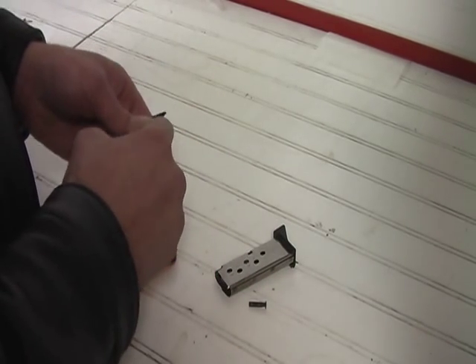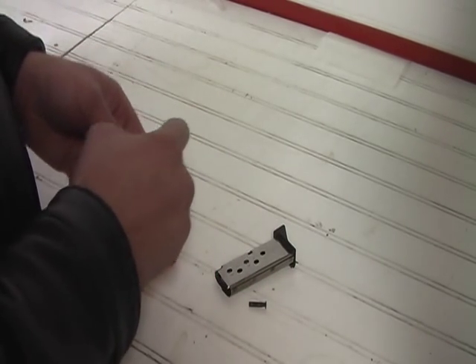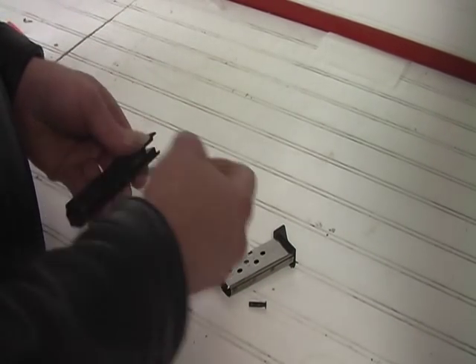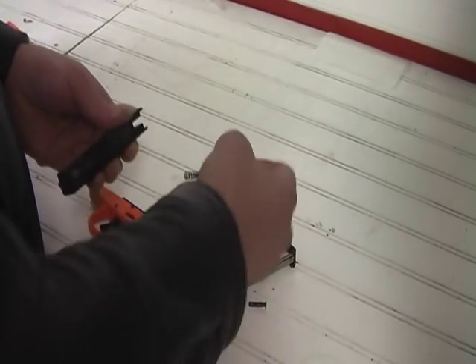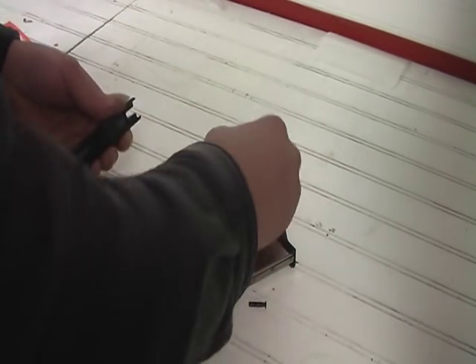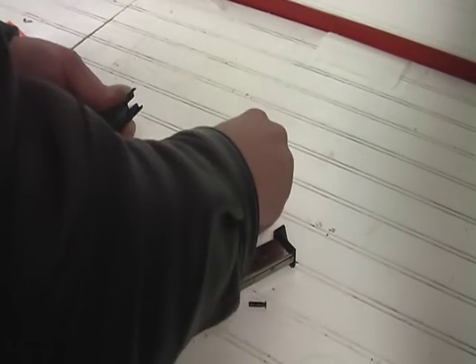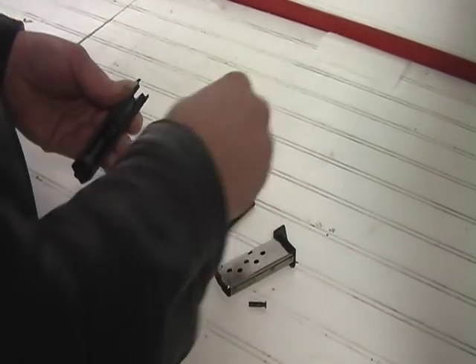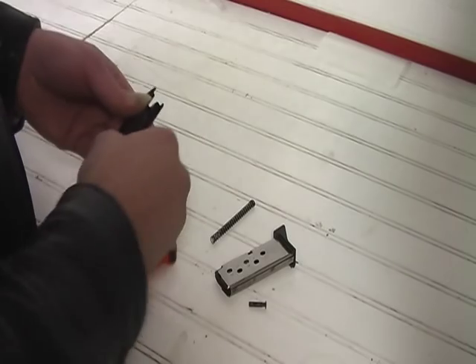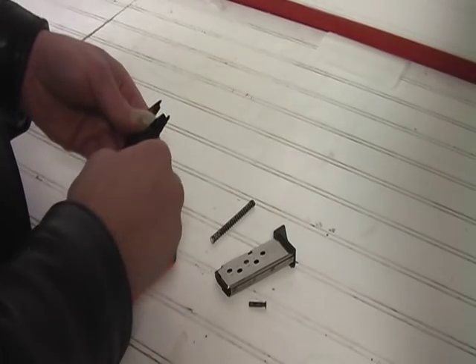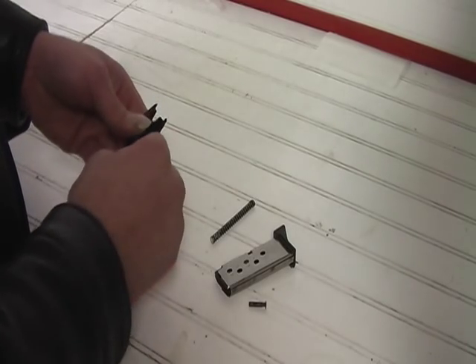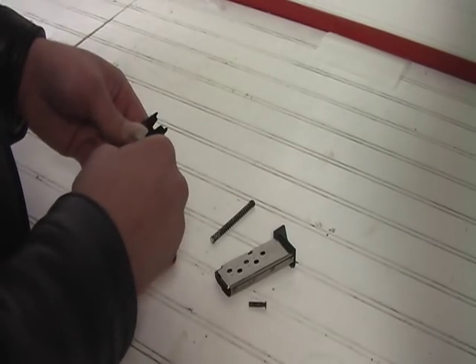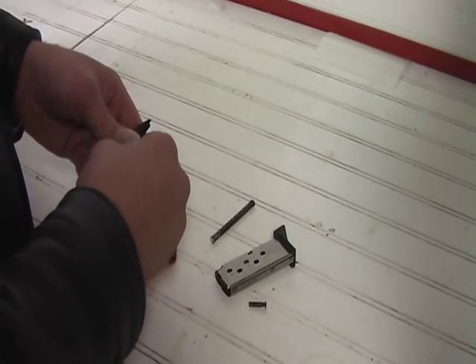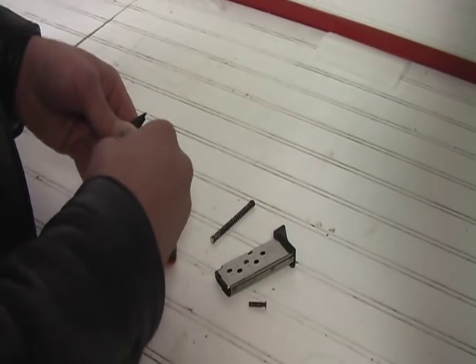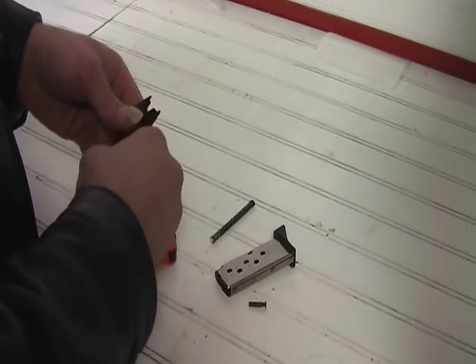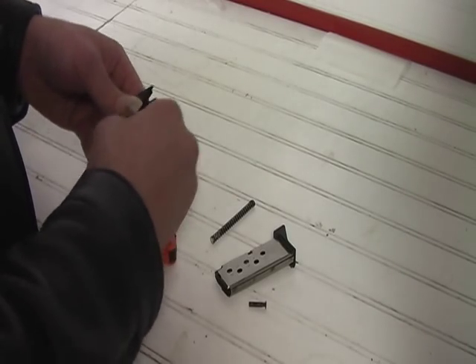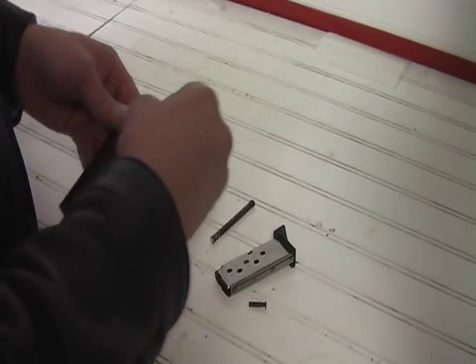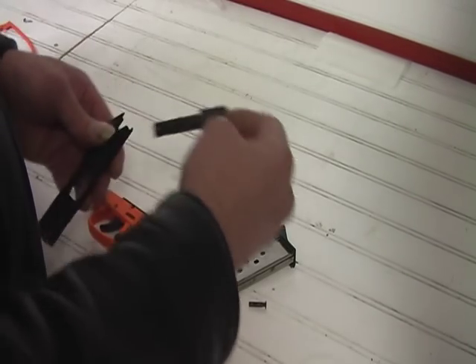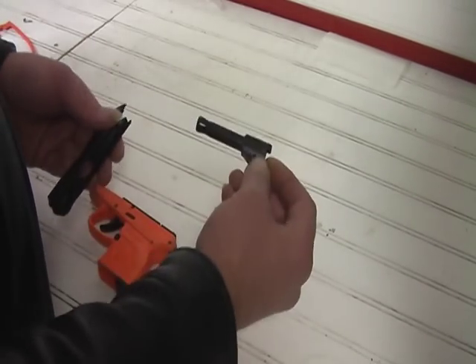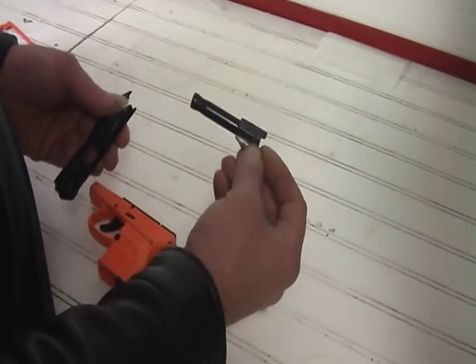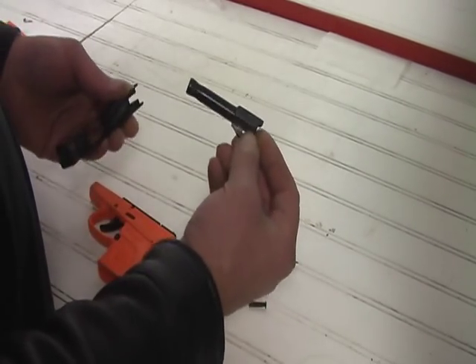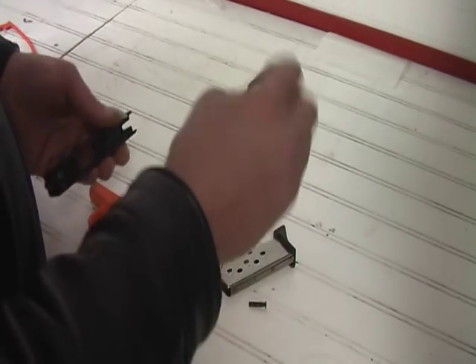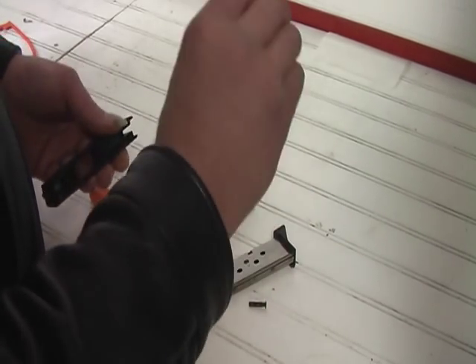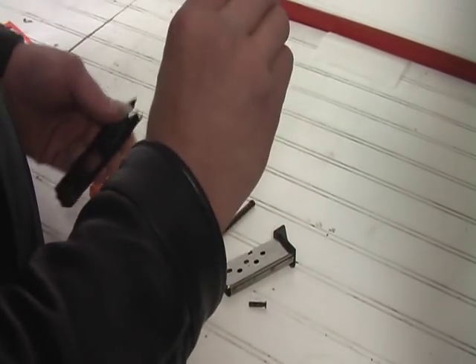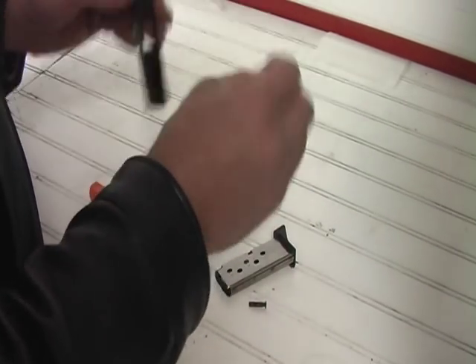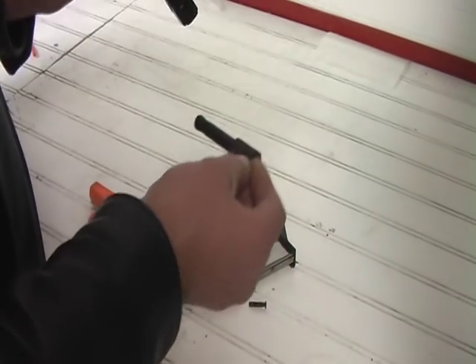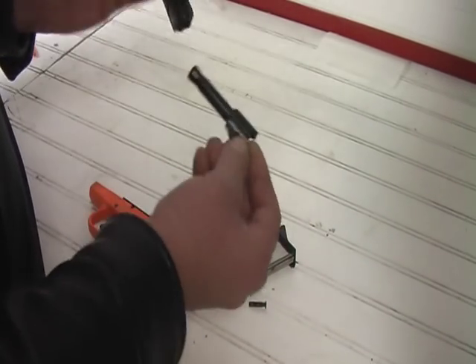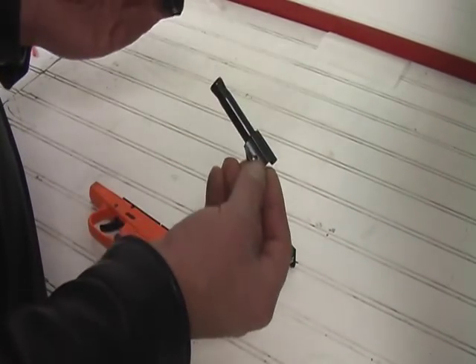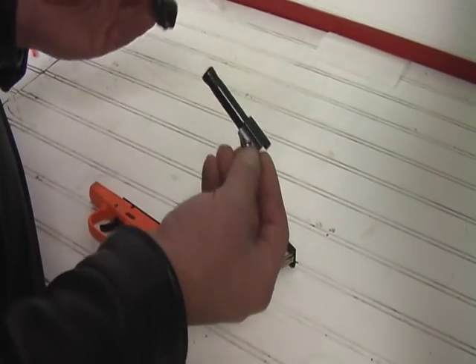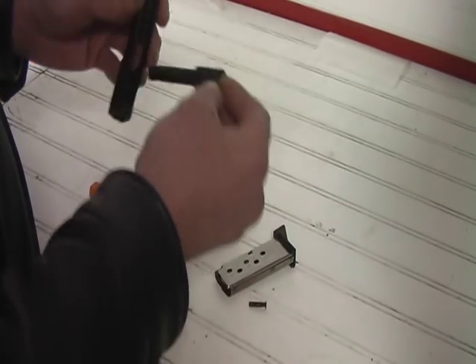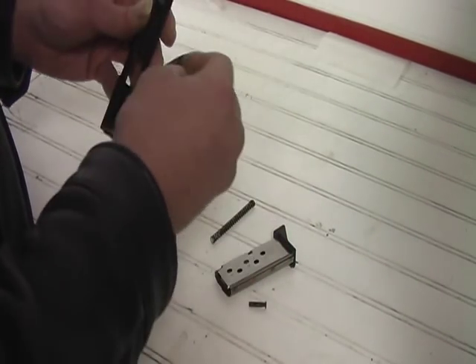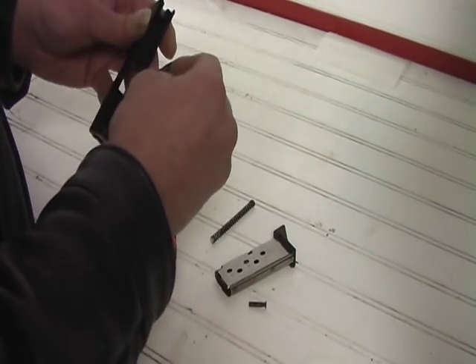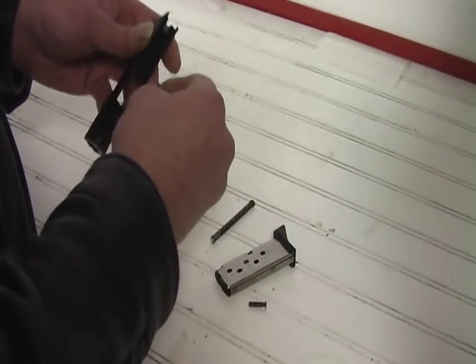For further disassembly, you can pull that out, pull your barrel out, clean it and do whatever you need to do to it.